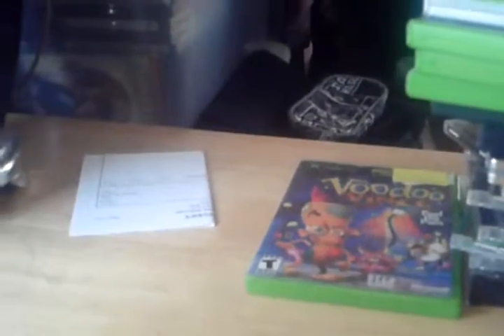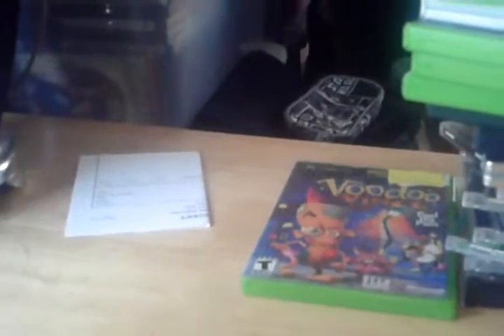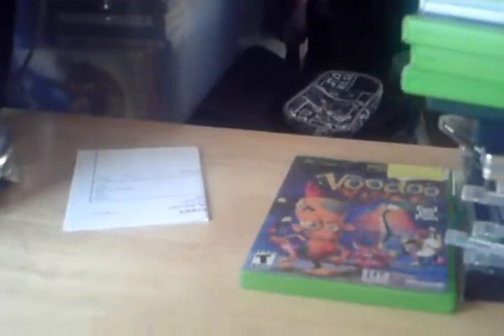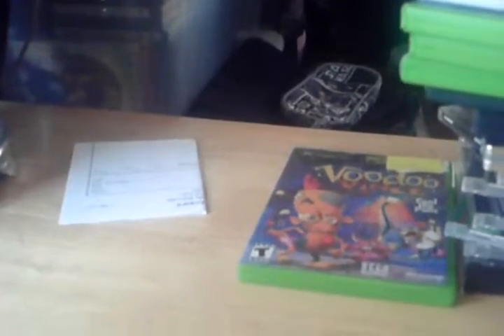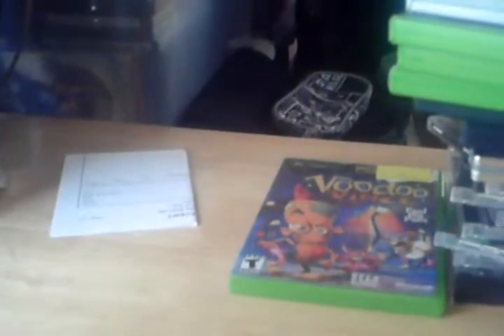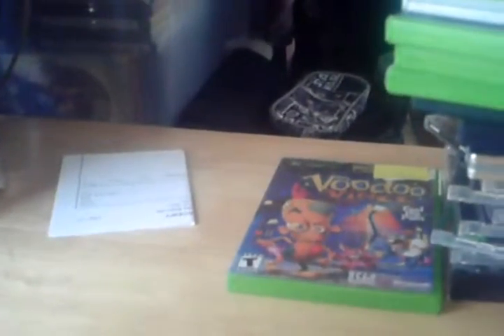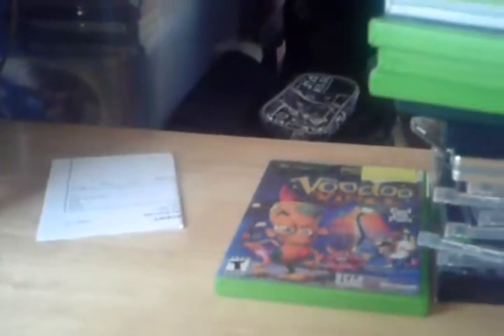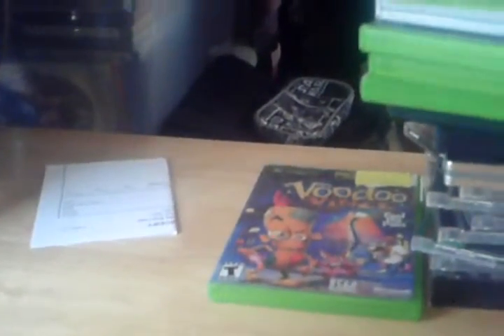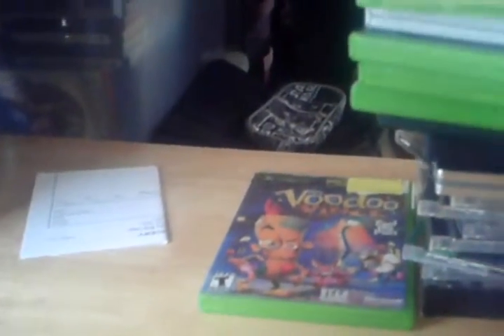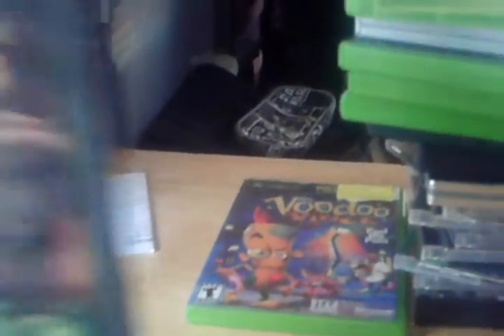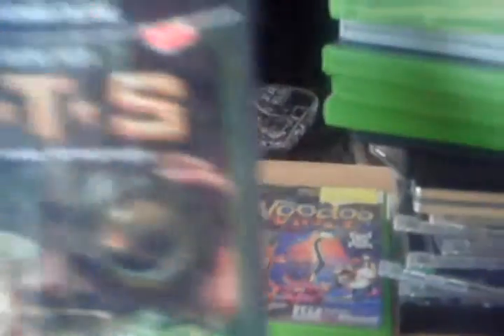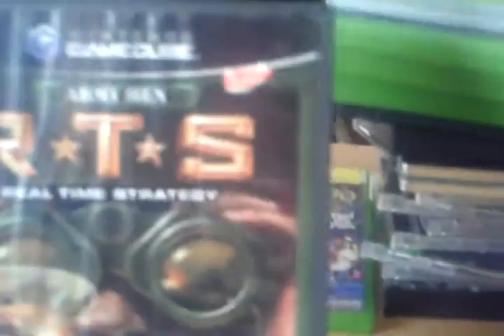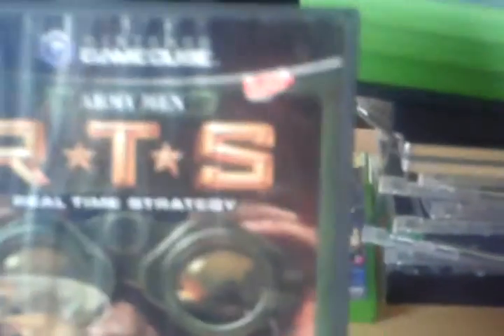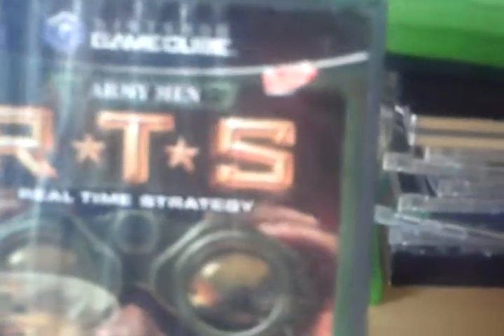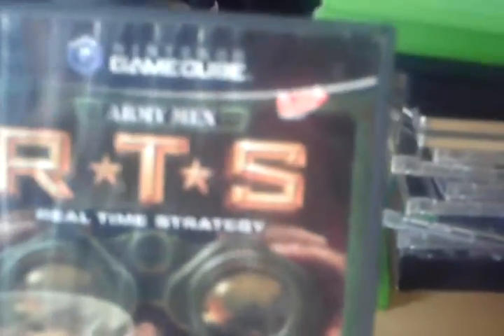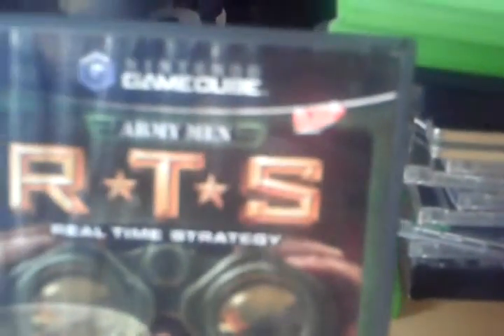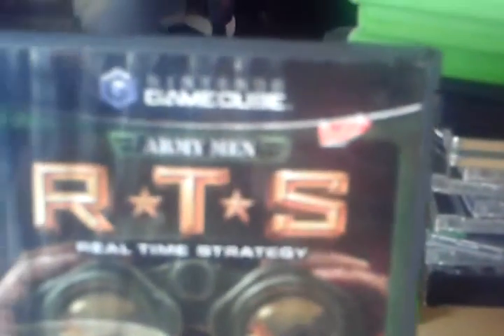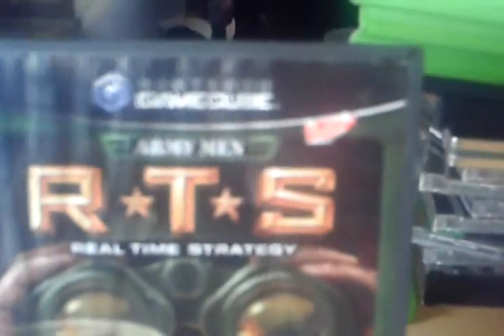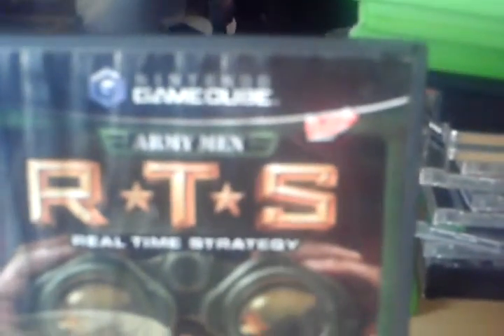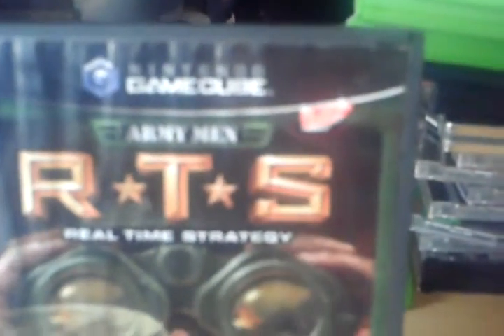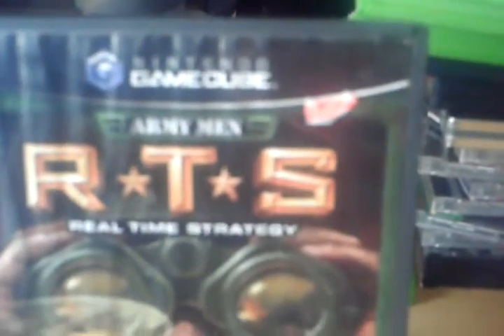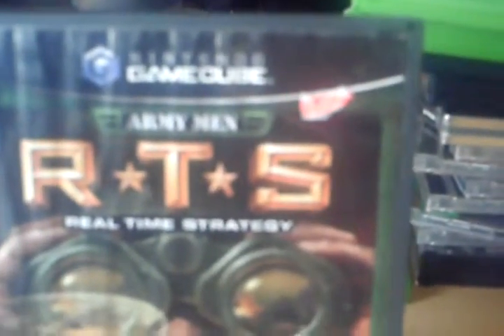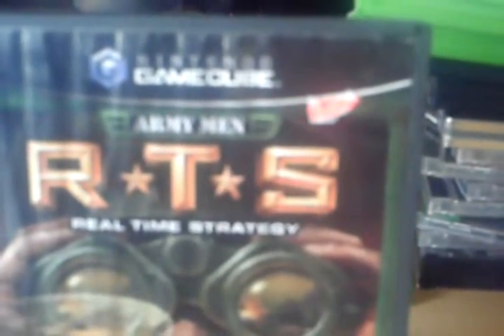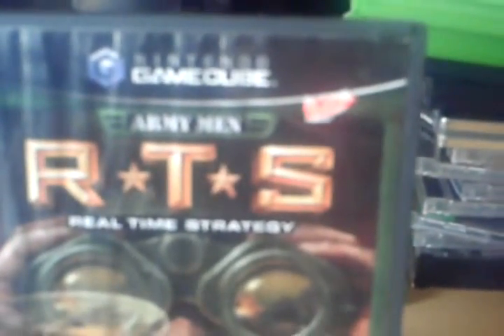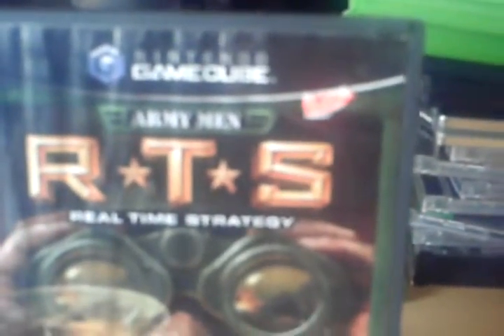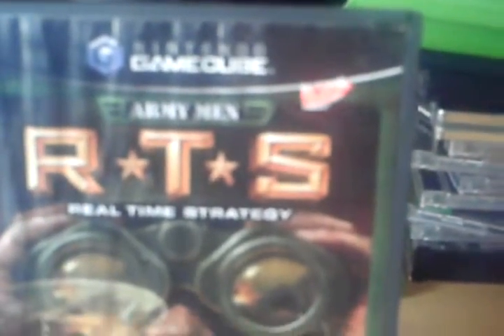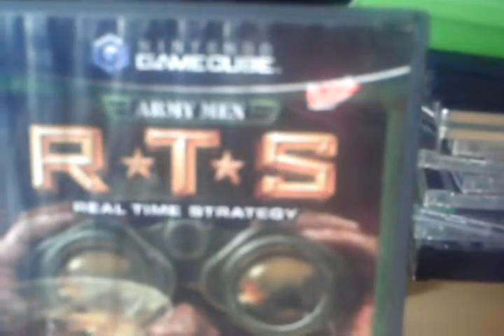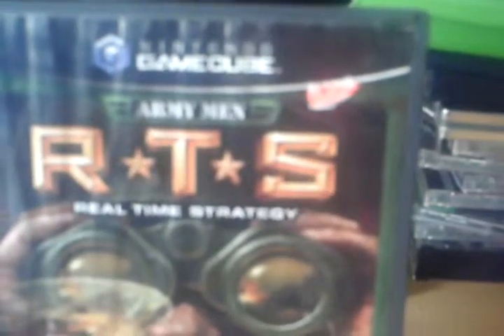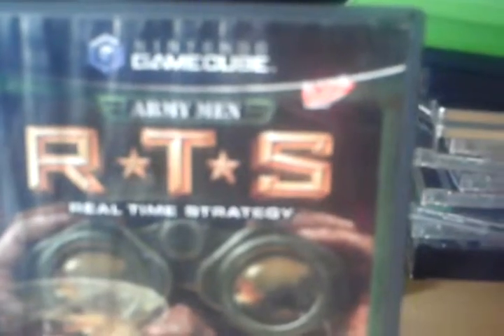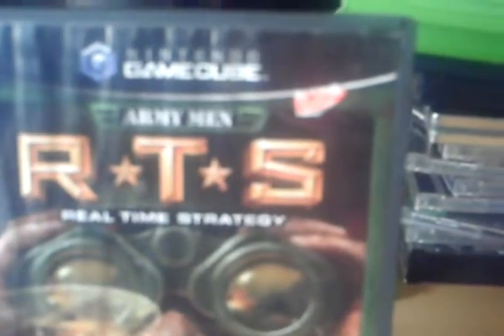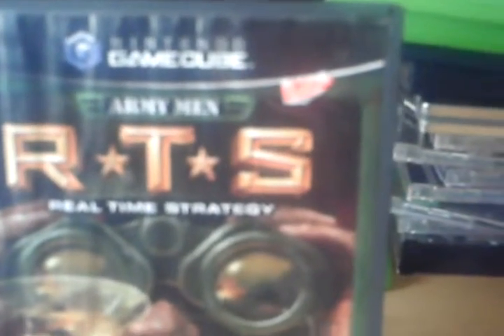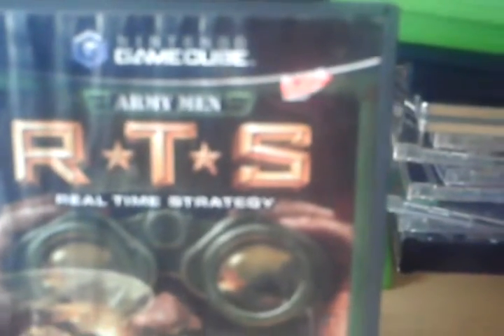Then I did find one GameCube game. It's called Army Men RTS — Real Time Strategy.